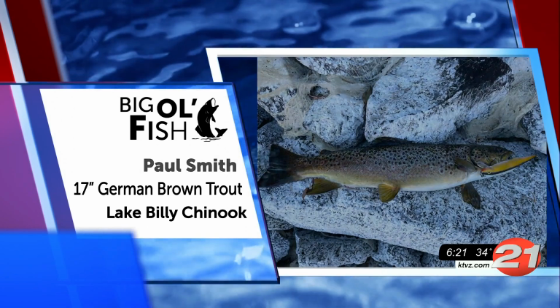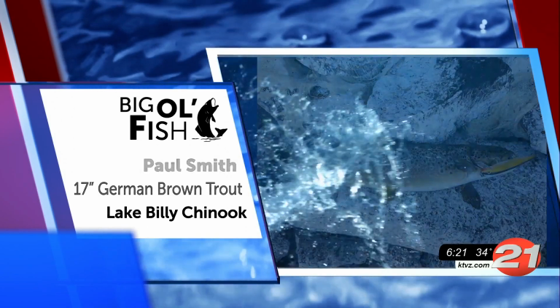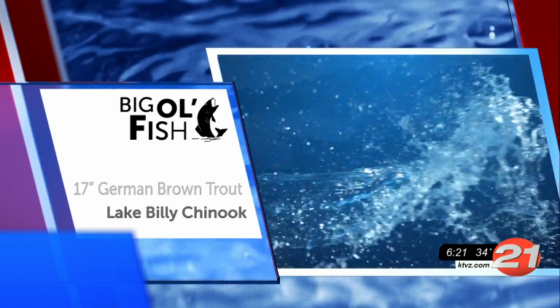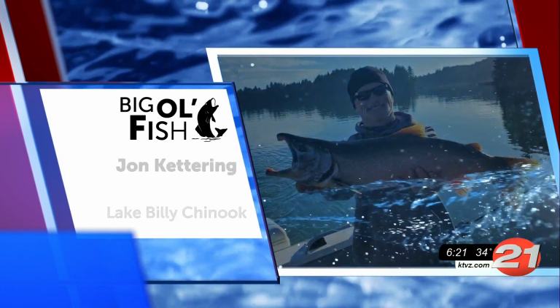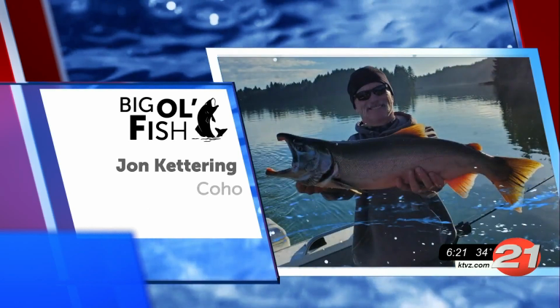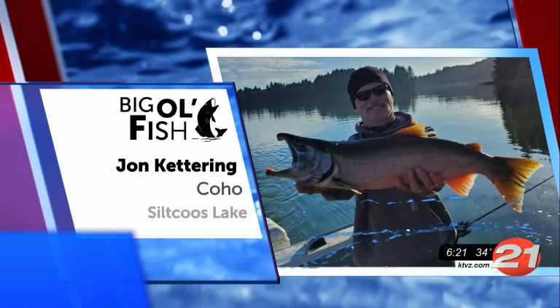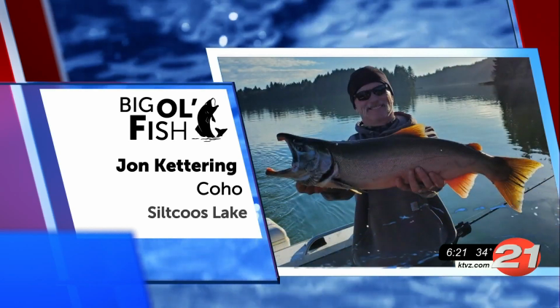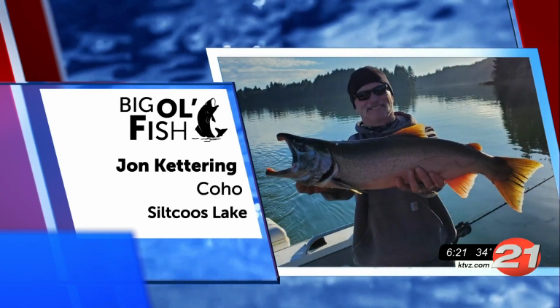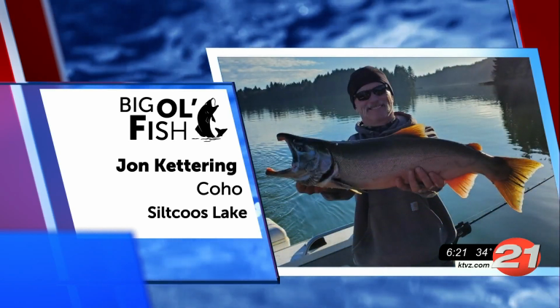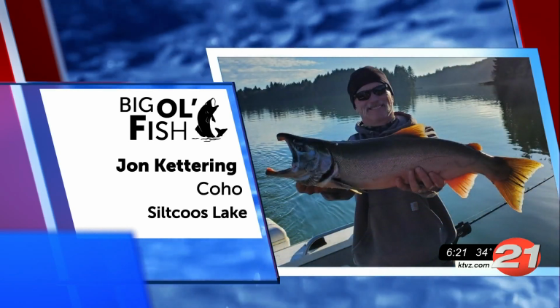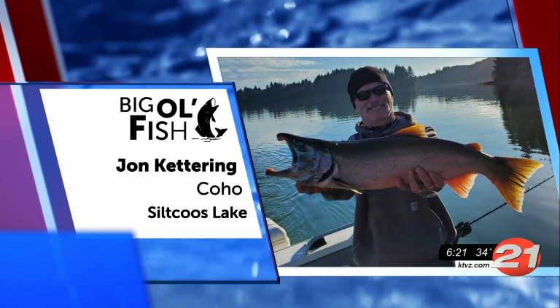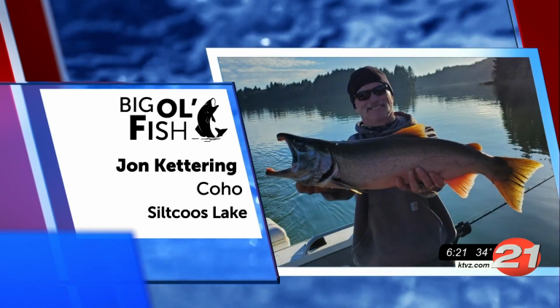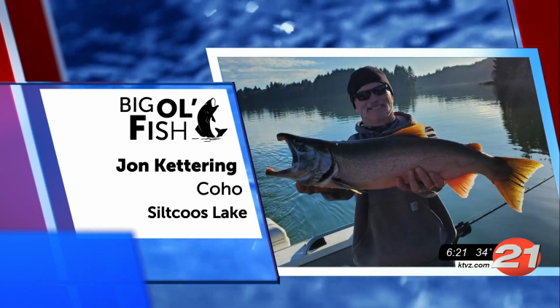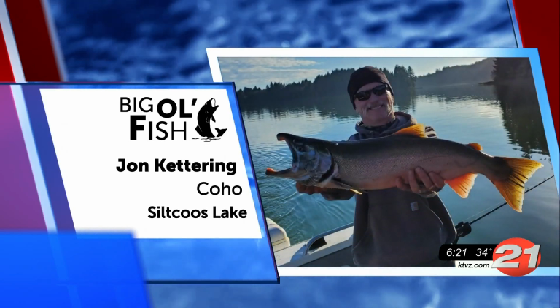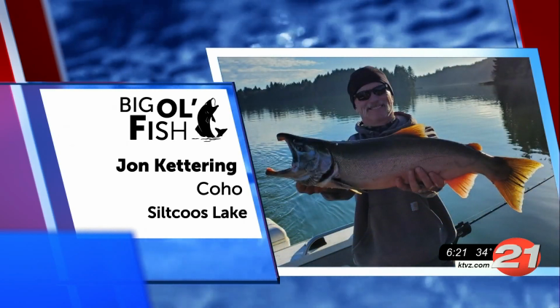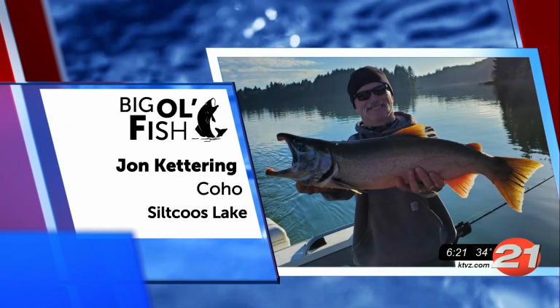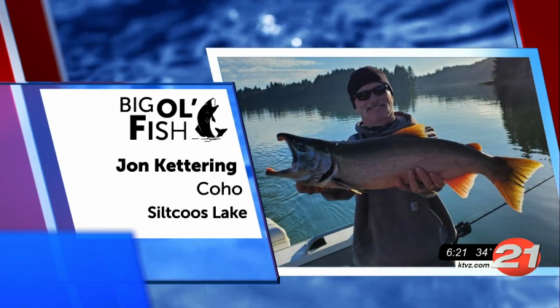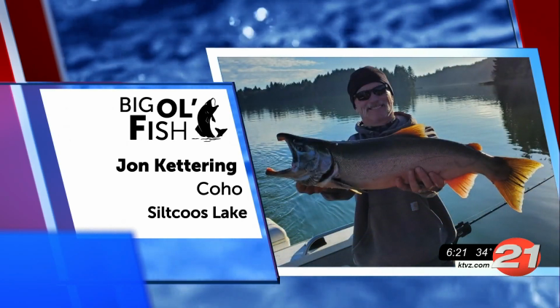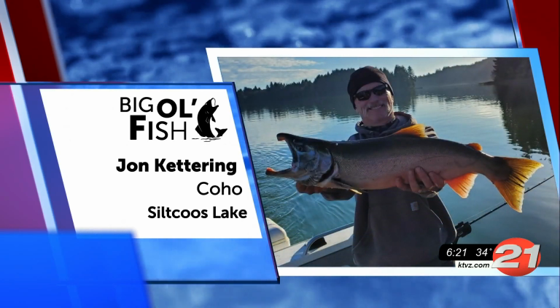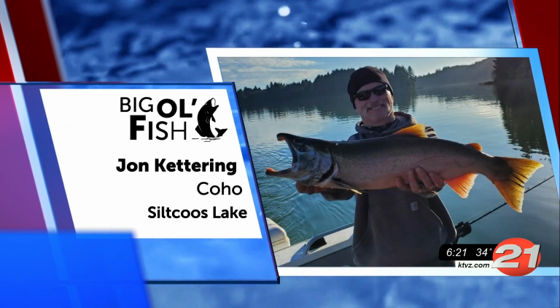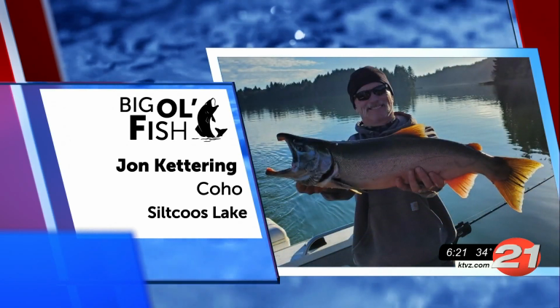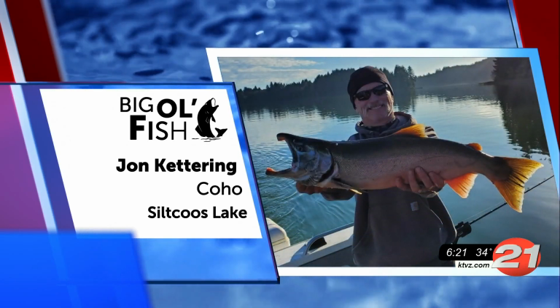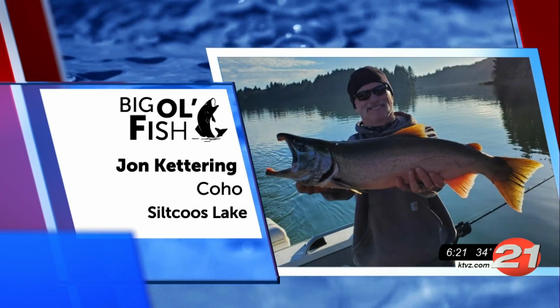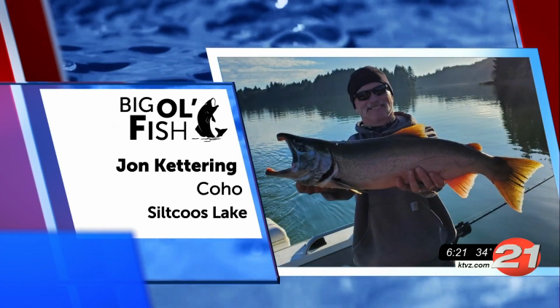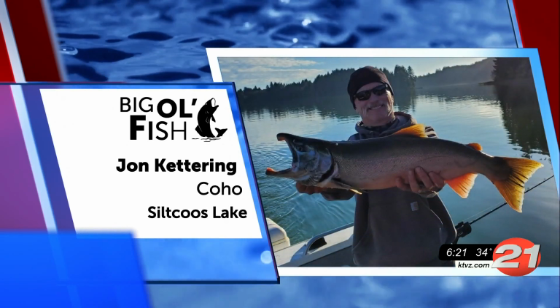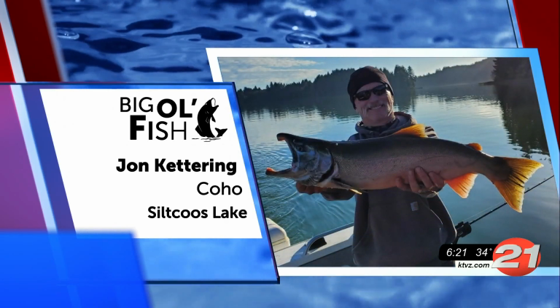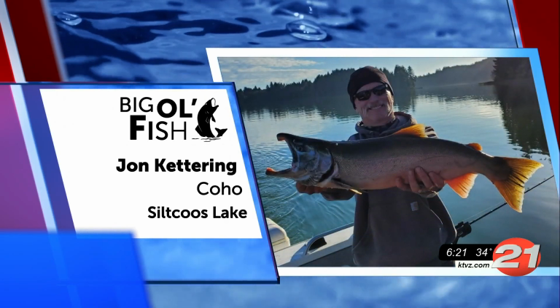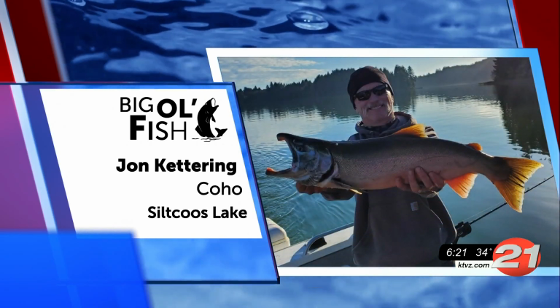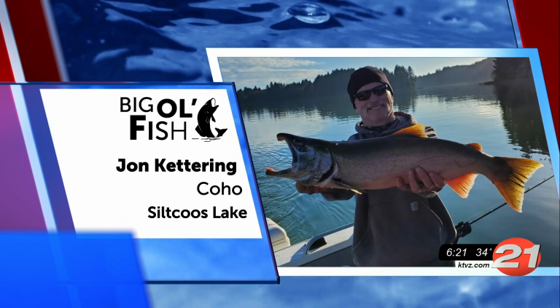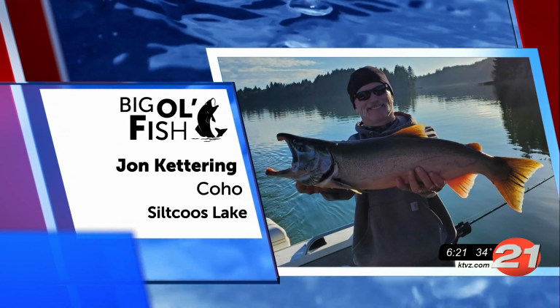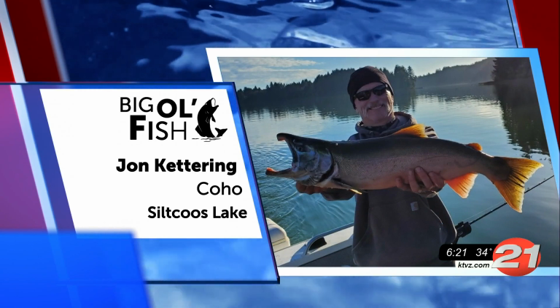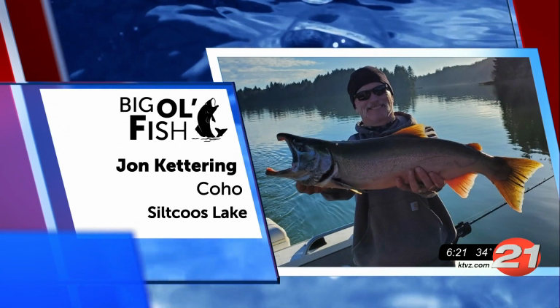Holy guacamole! John caught this coho at Silk Coos Lake. Gorgeous catch there, John.